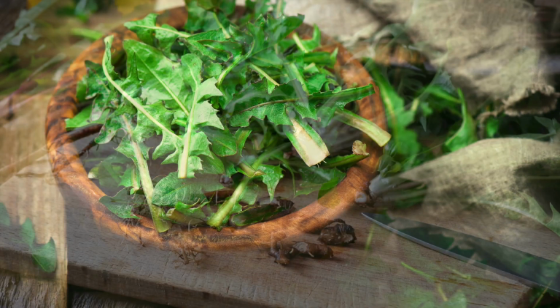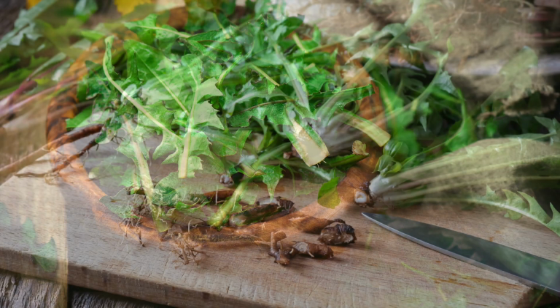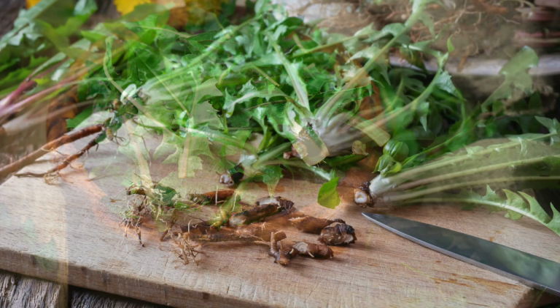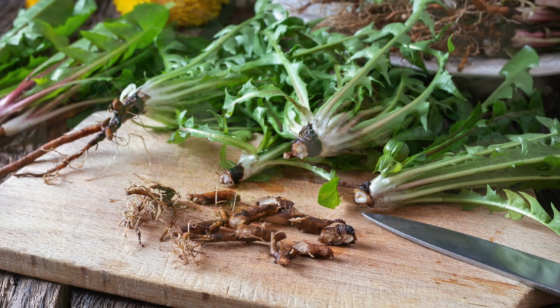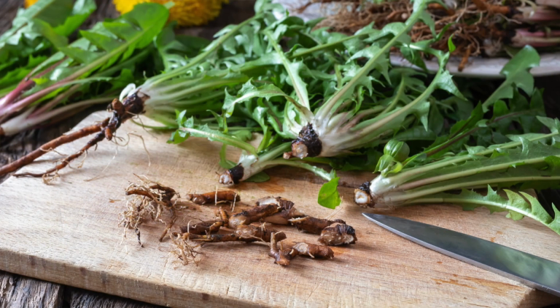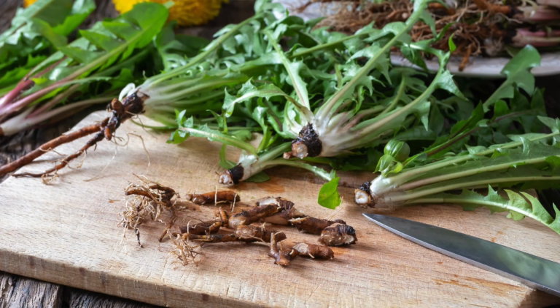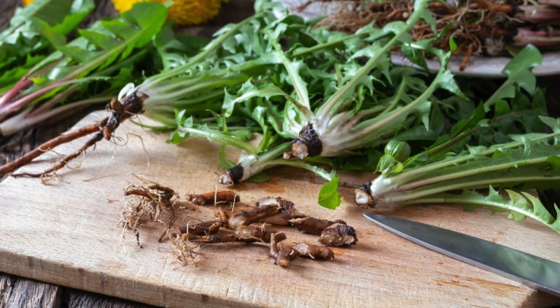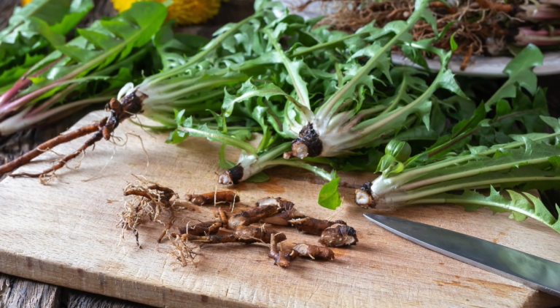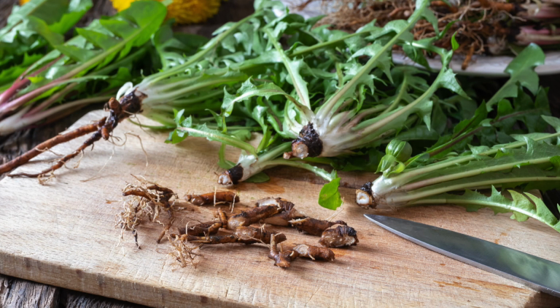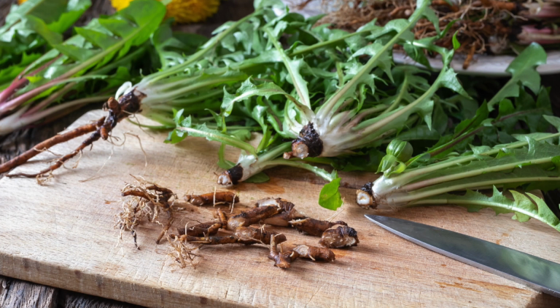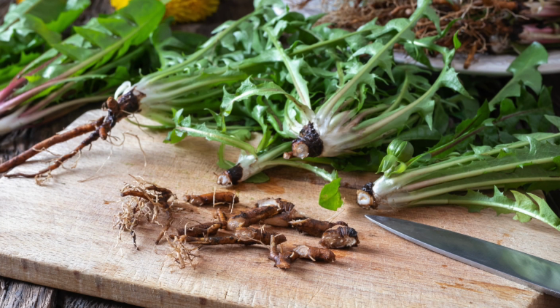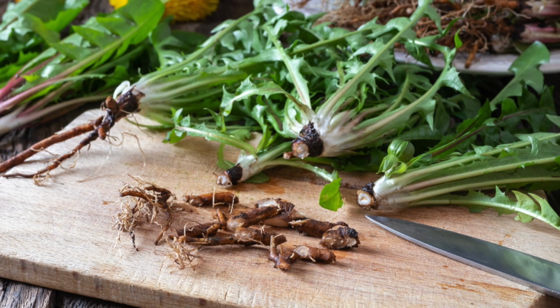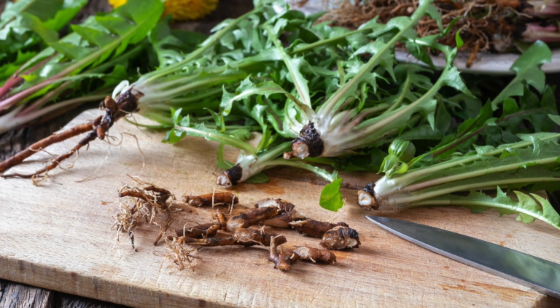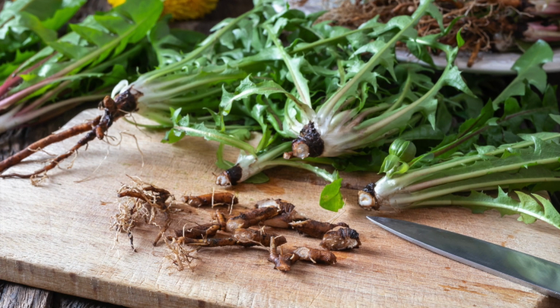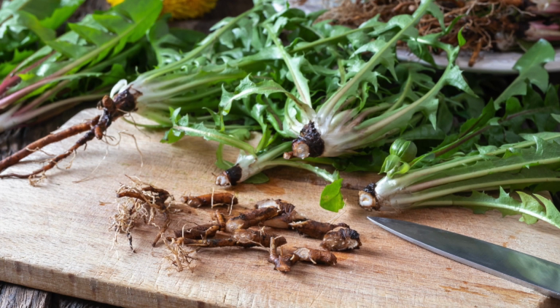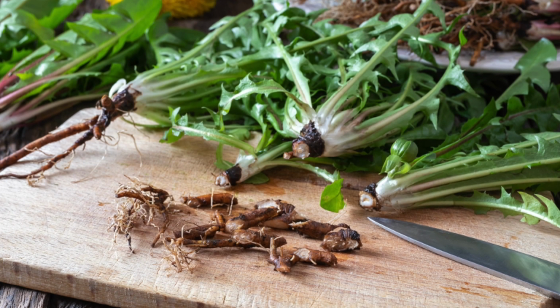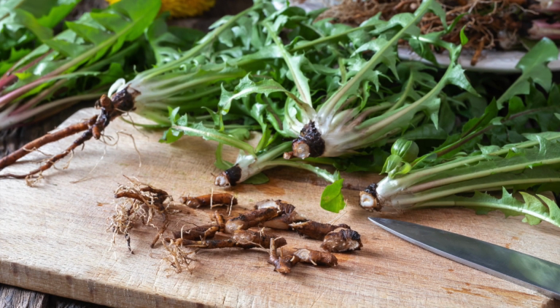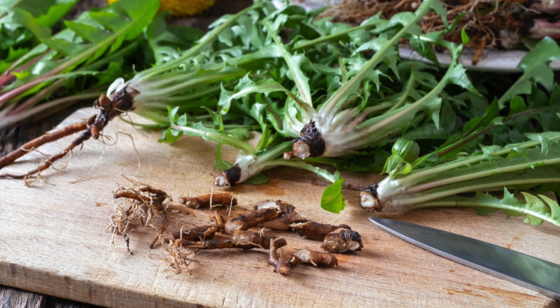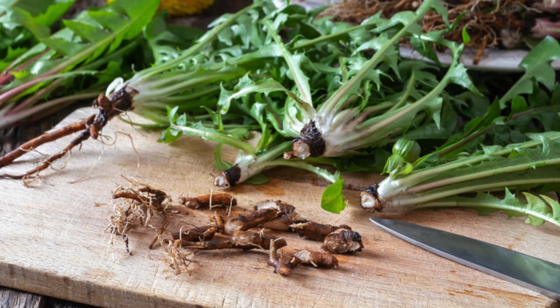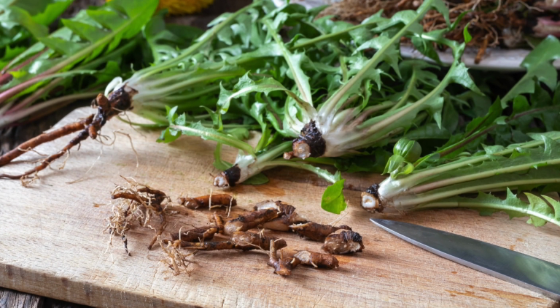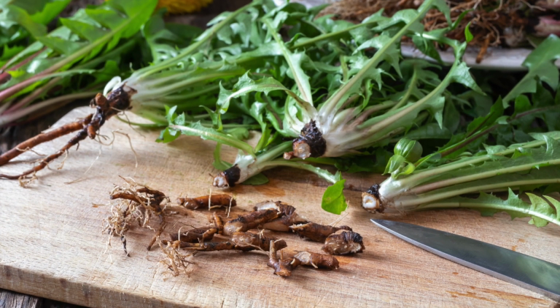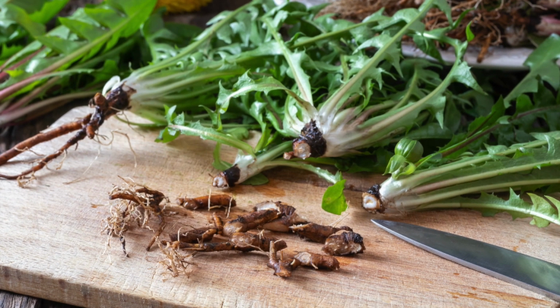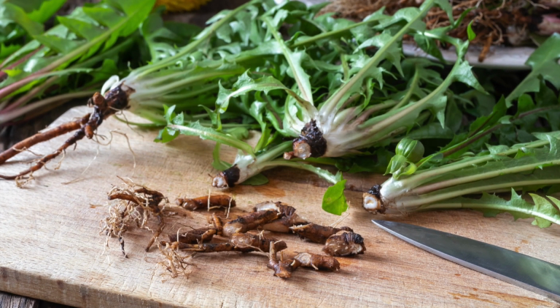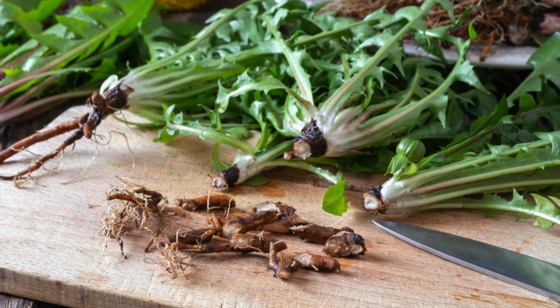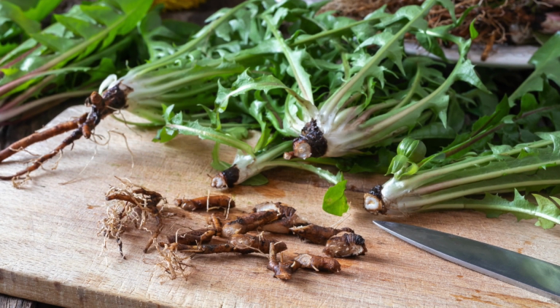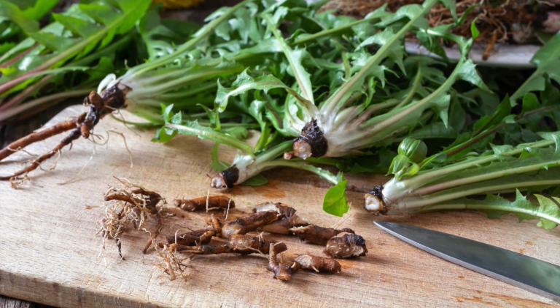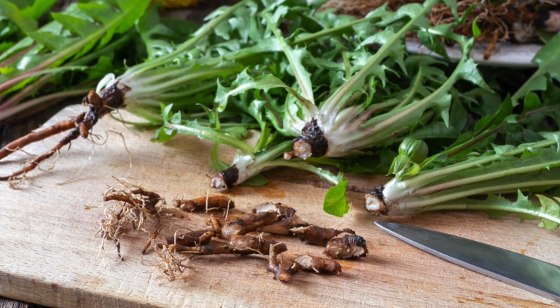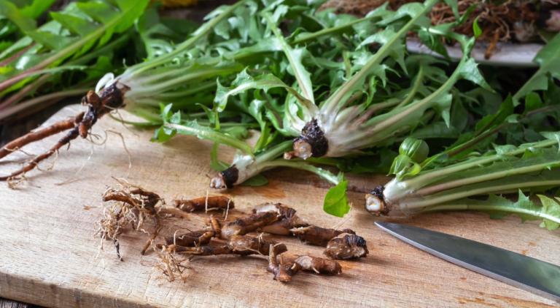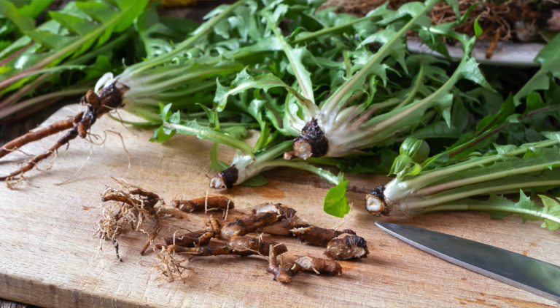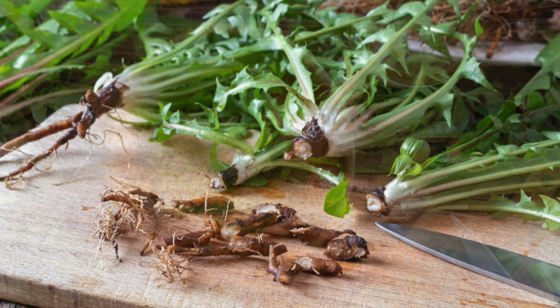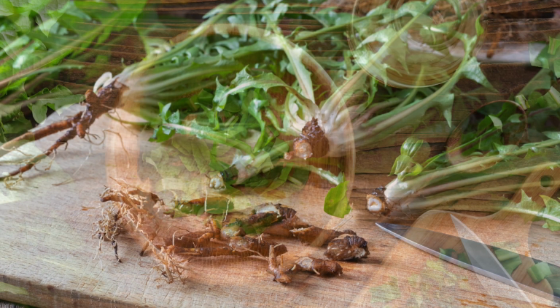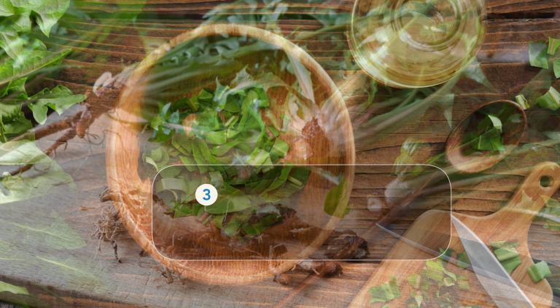Dandelion roots are also high in inulin, a prebiotic that helps feed the gut microbiome and support overall digestive health.